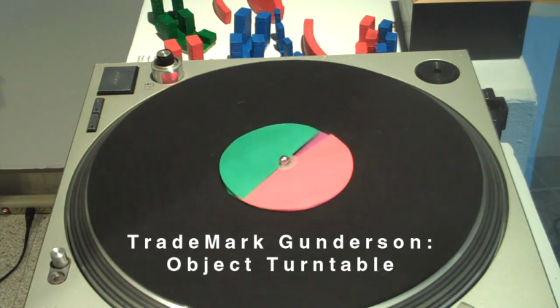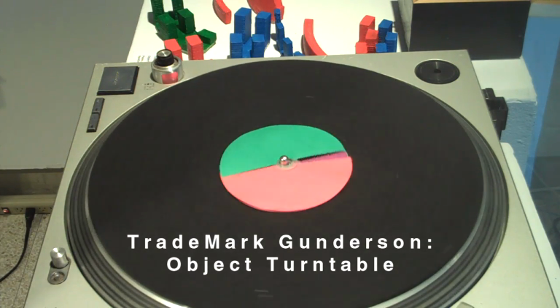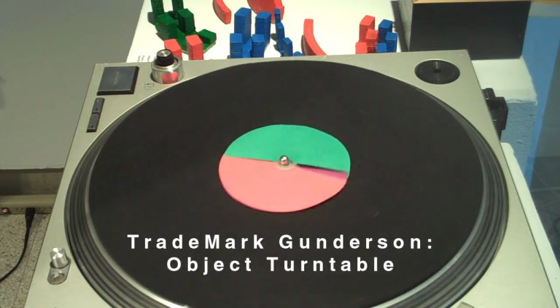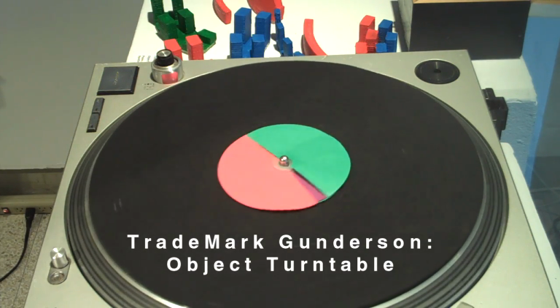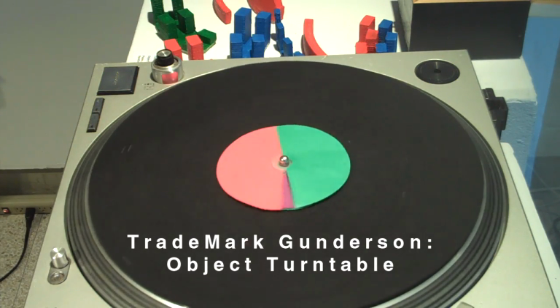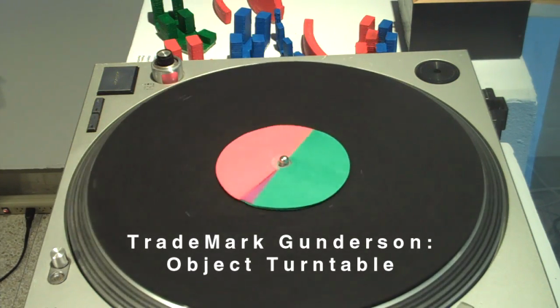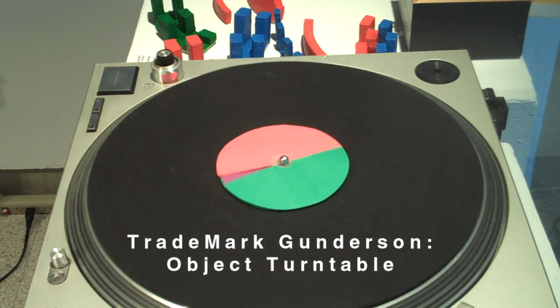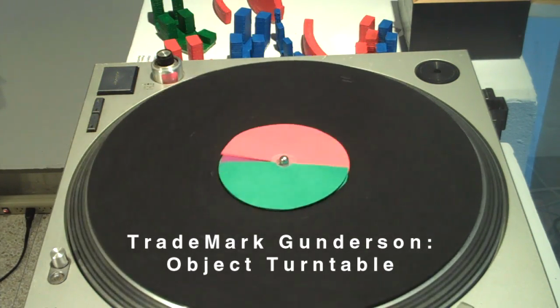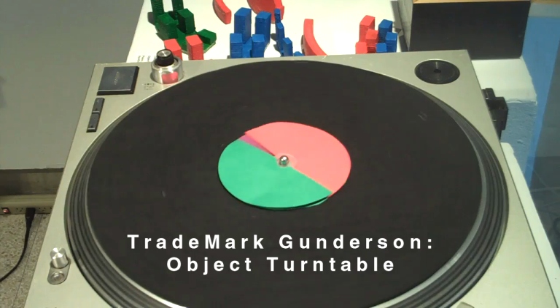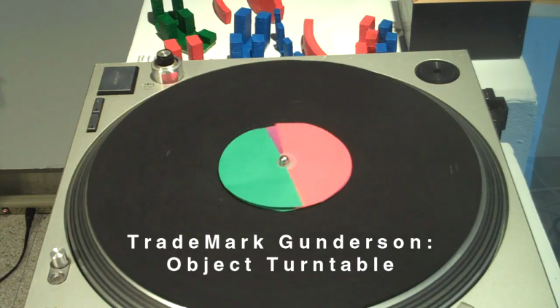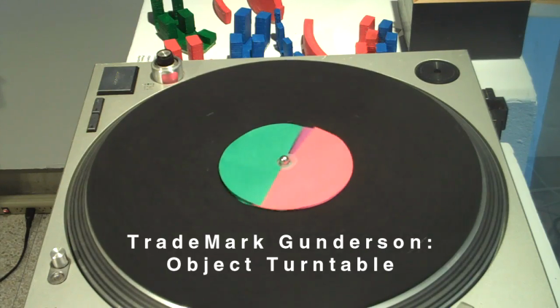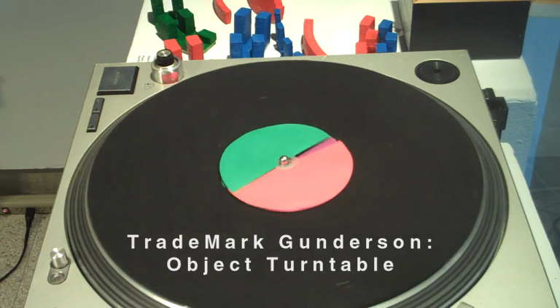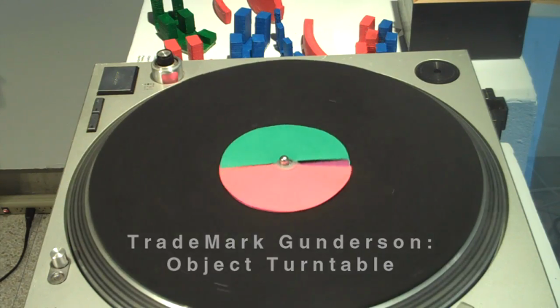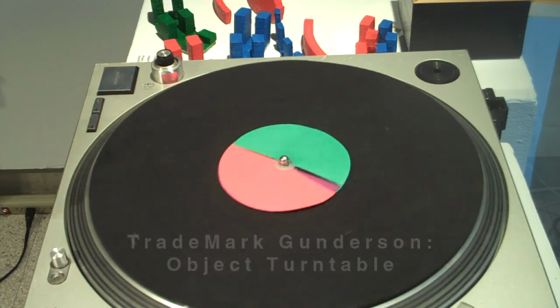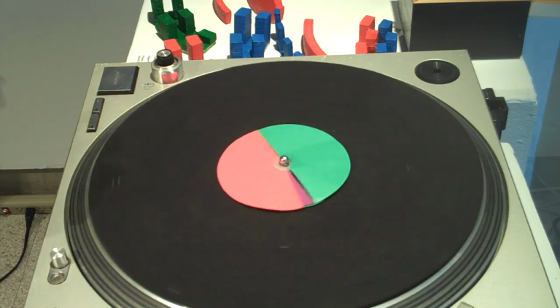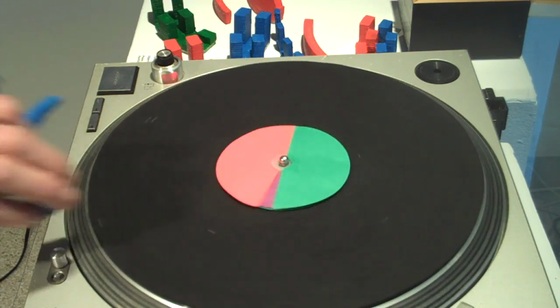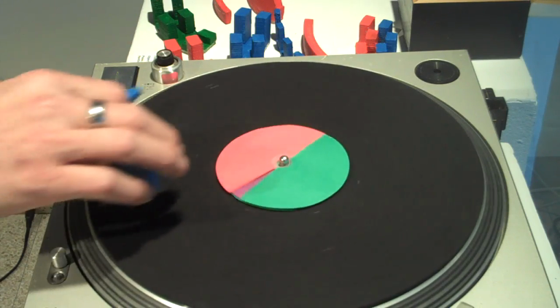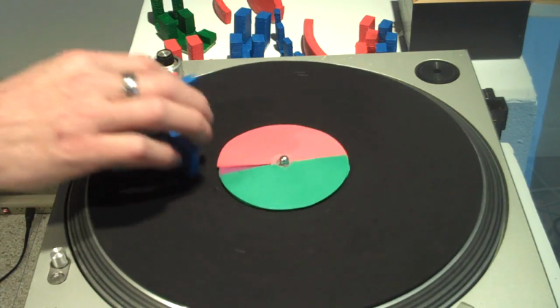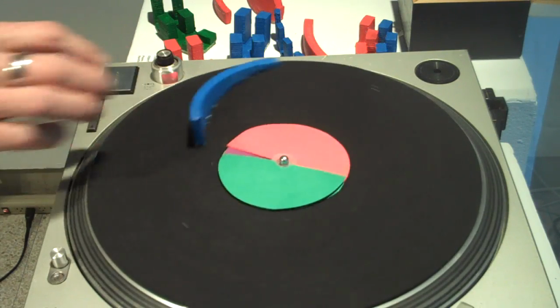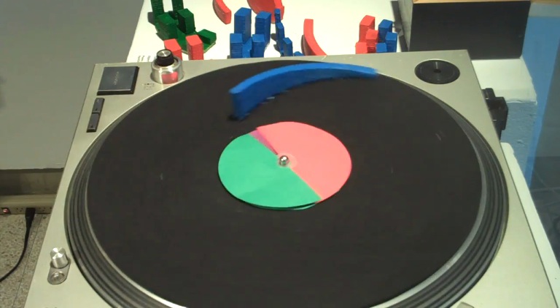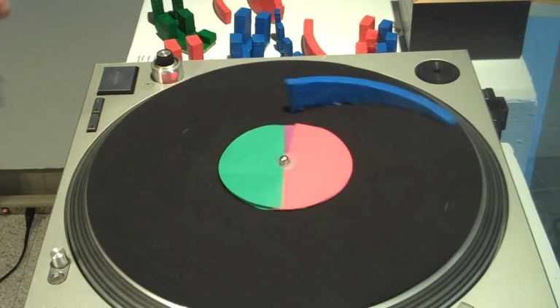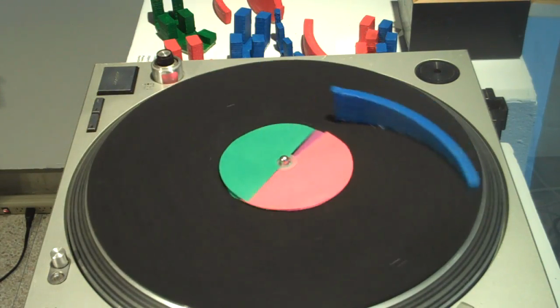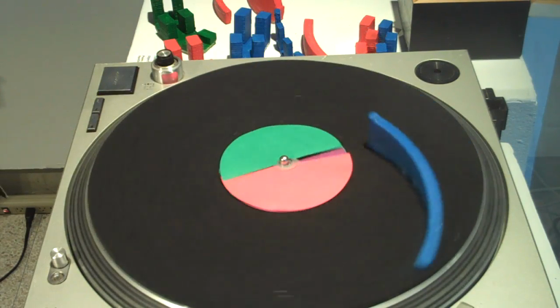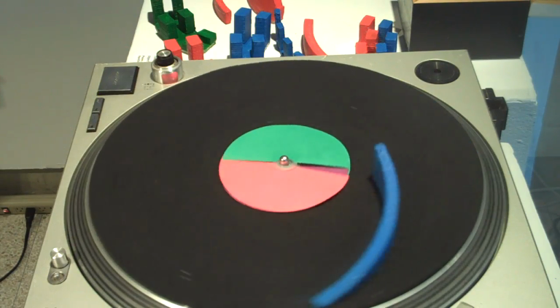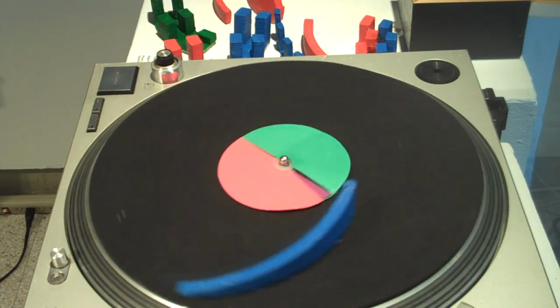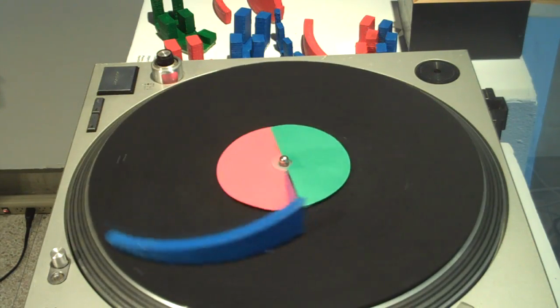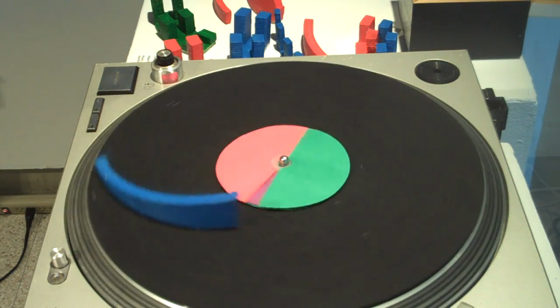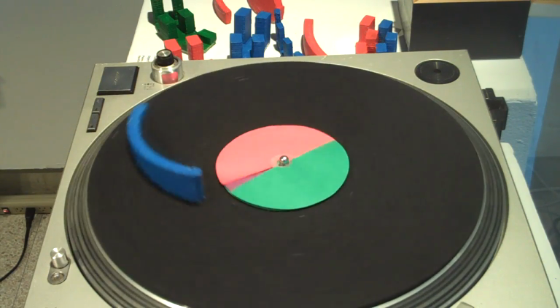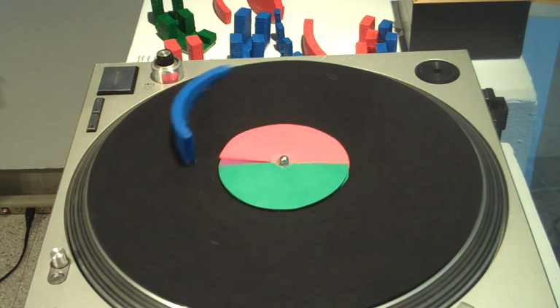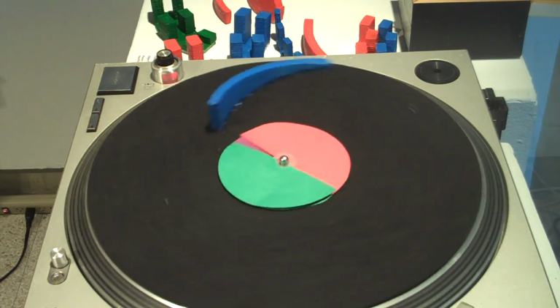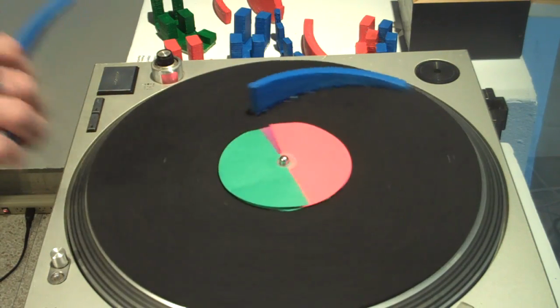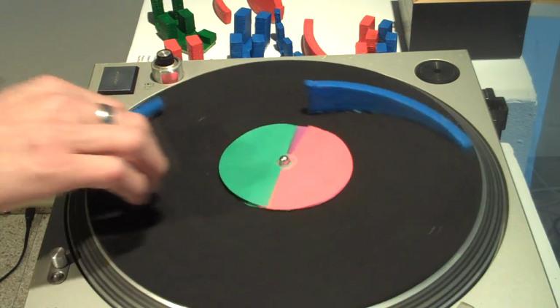Objects on the turntable are scanned by the Xbox Kinect based off of their height, their shape, their color.